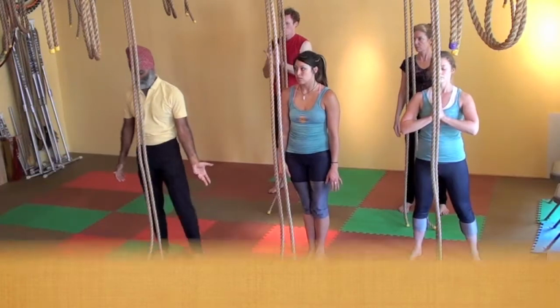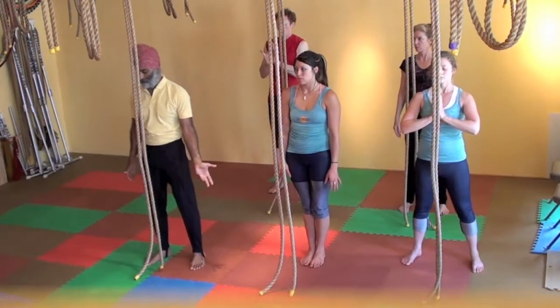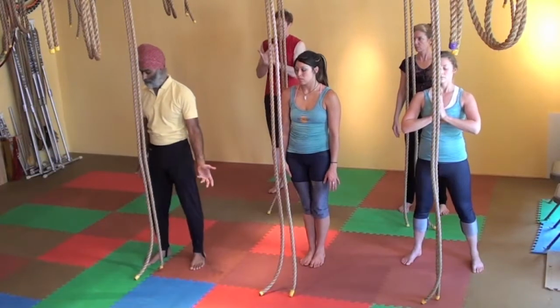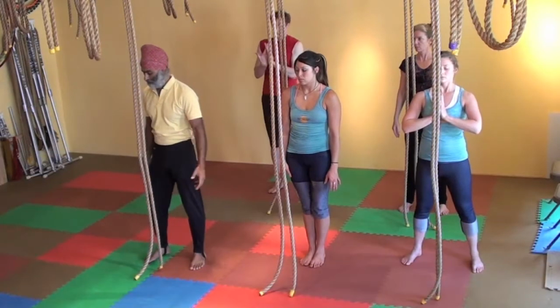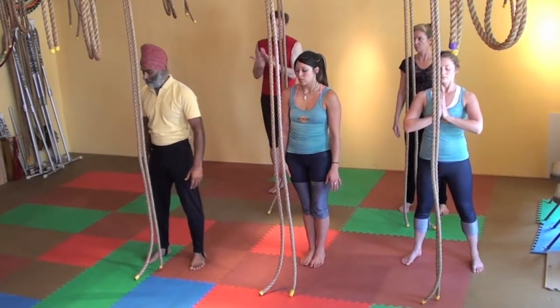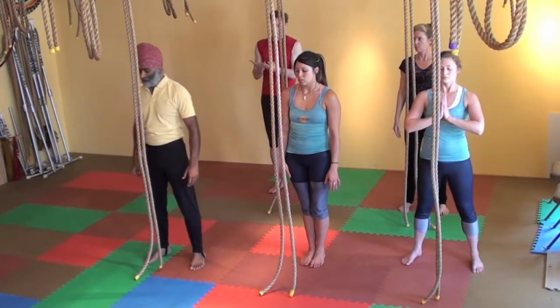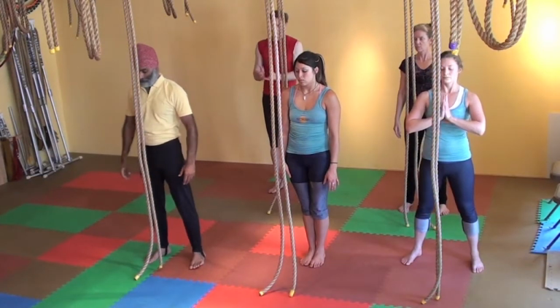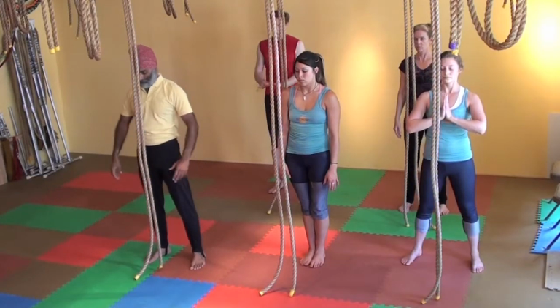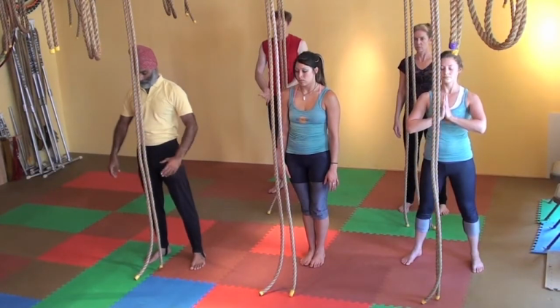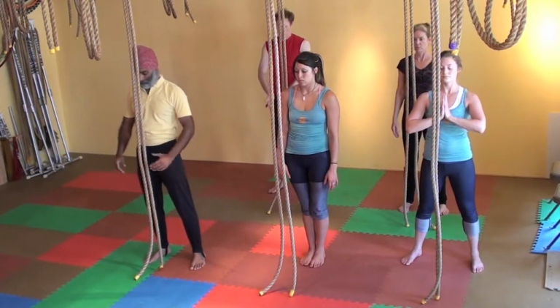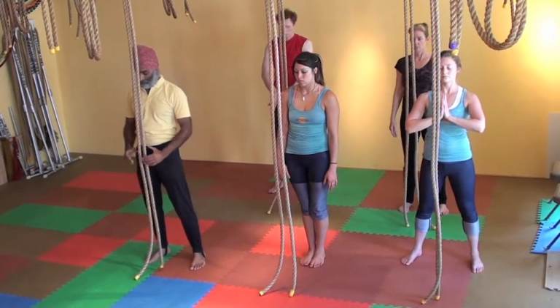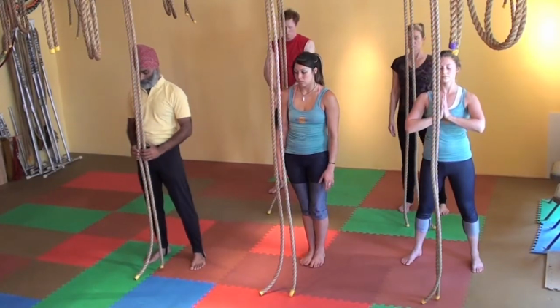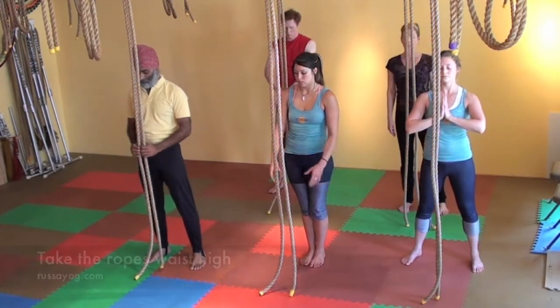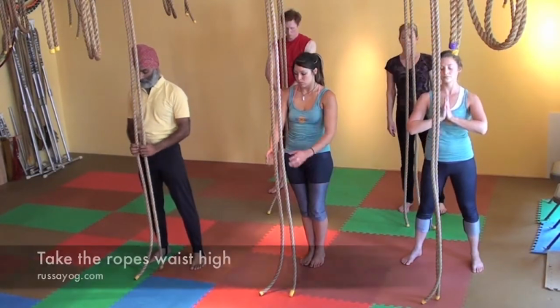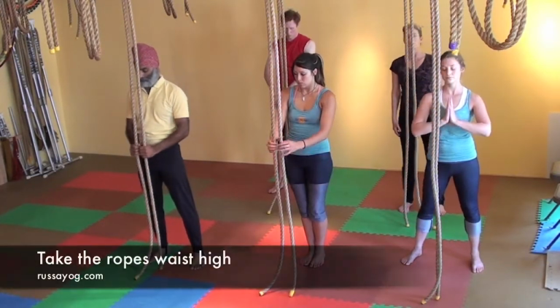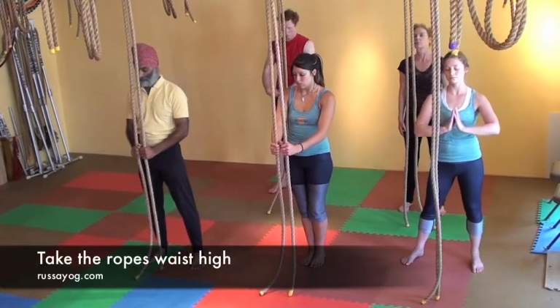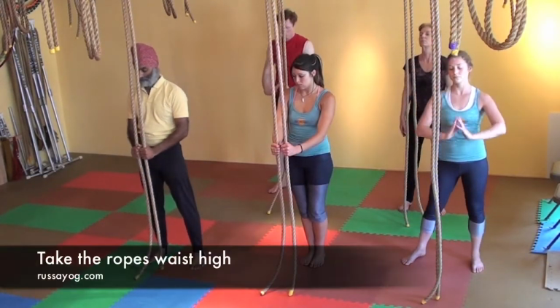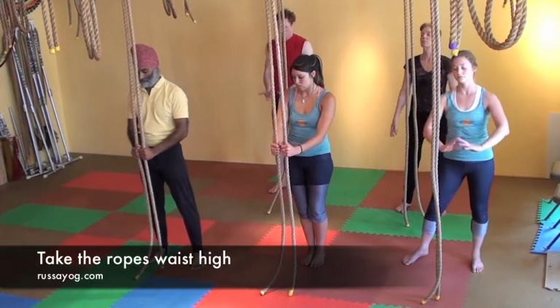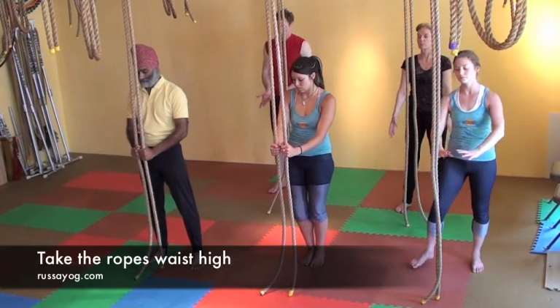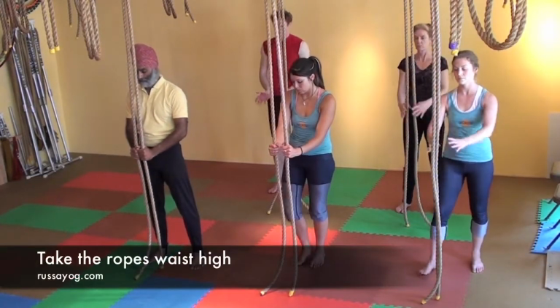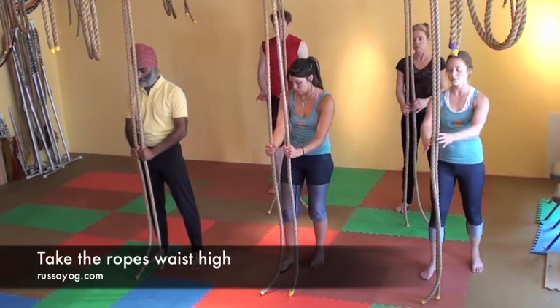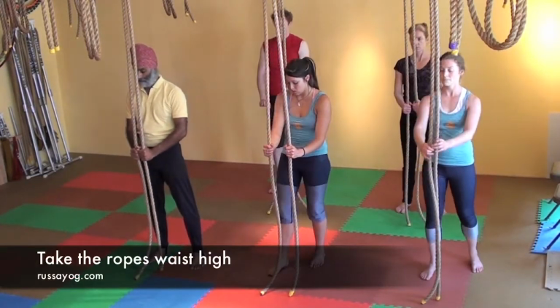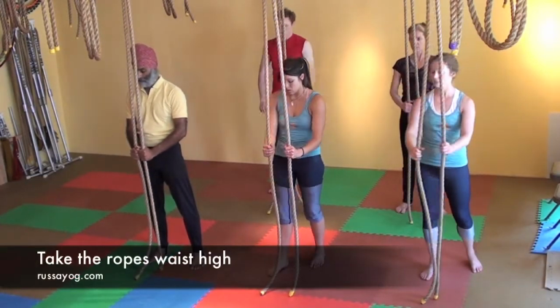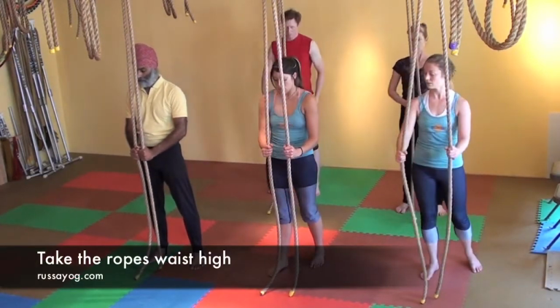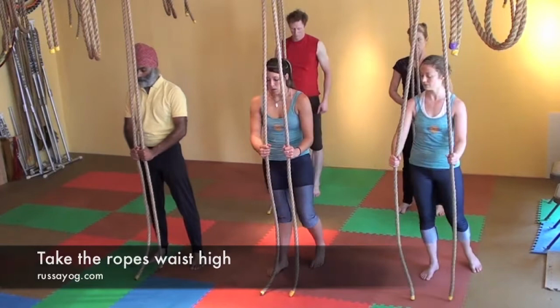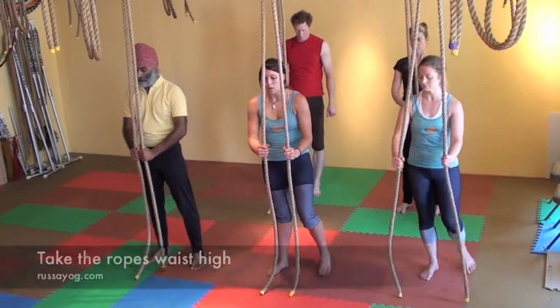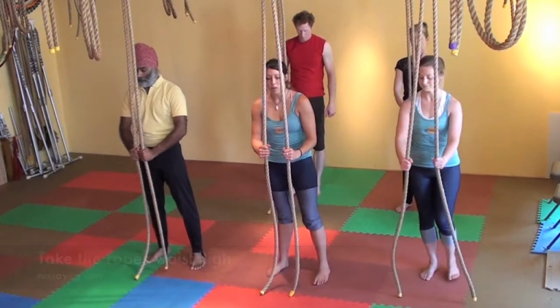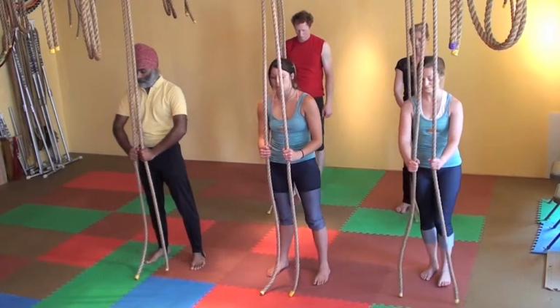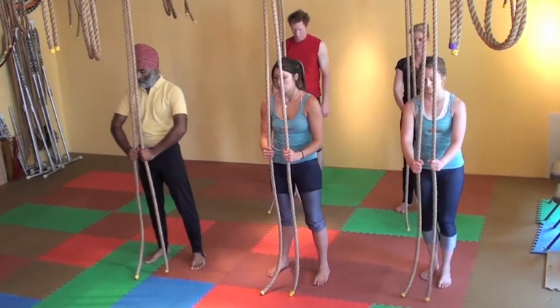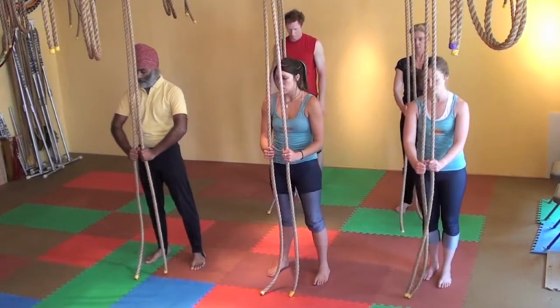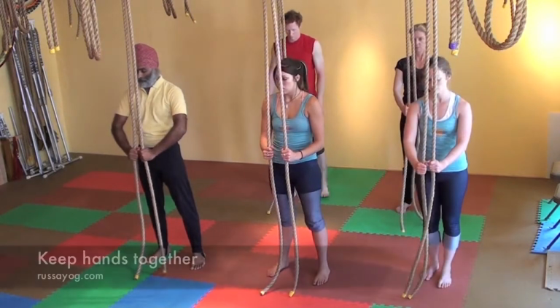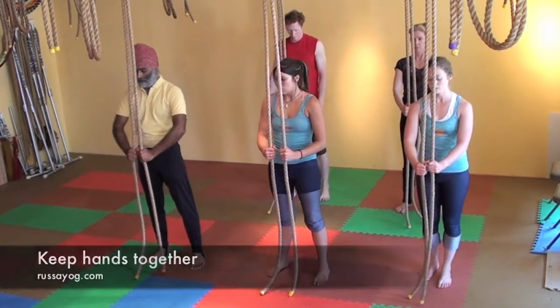Let's start right behind the ropes. Take them around waist height or a little below, and bring your hands together.